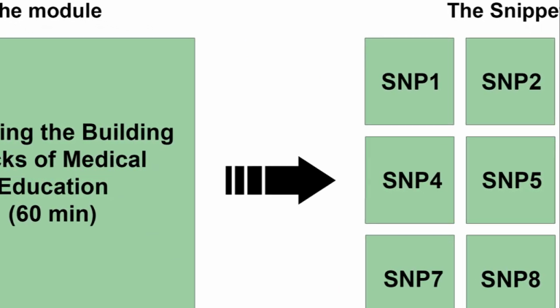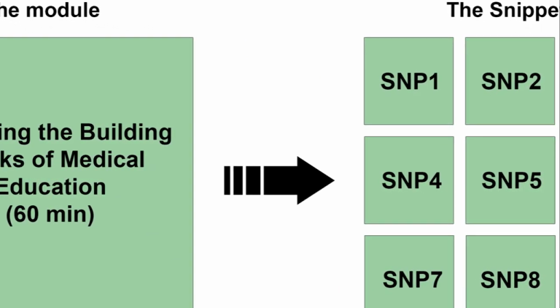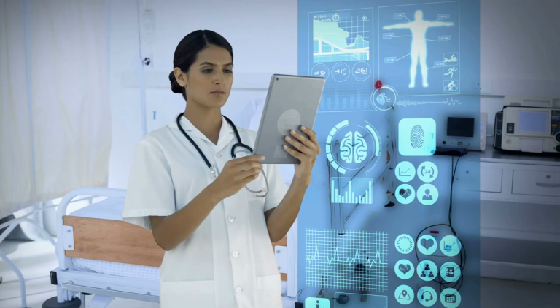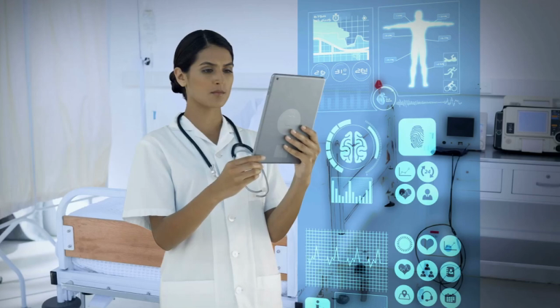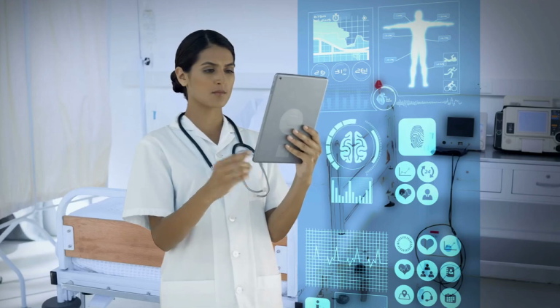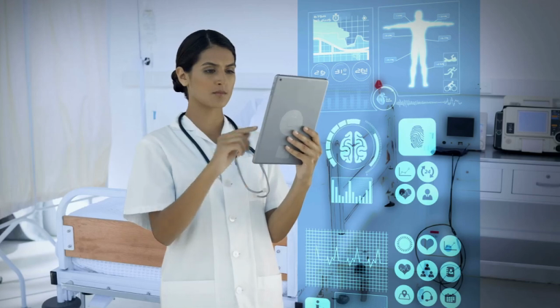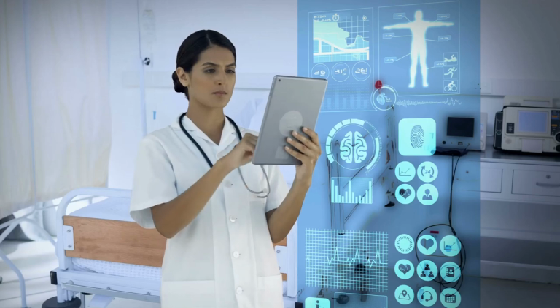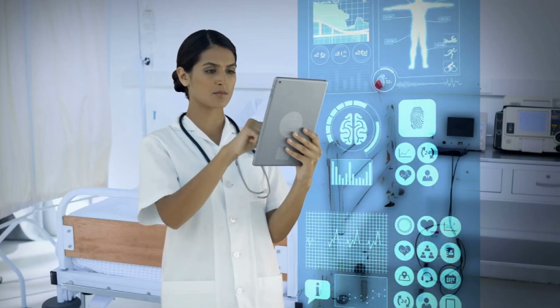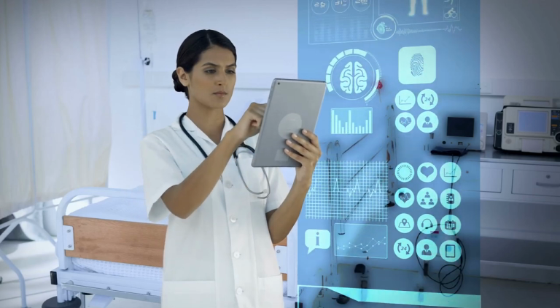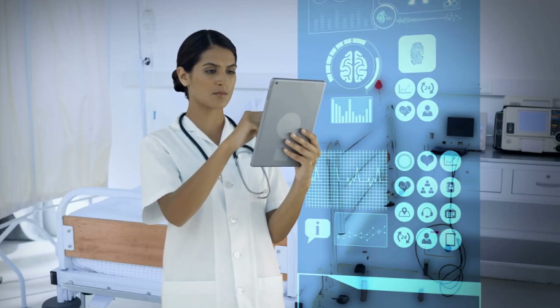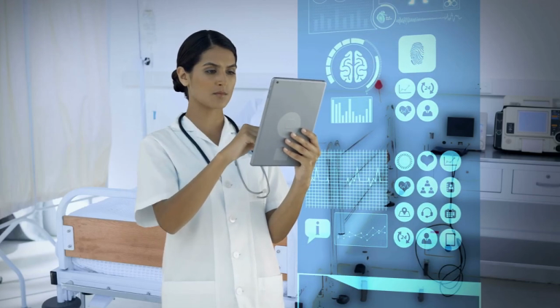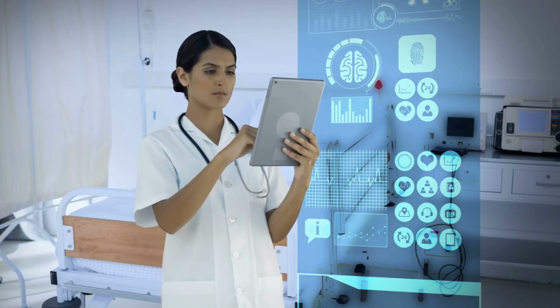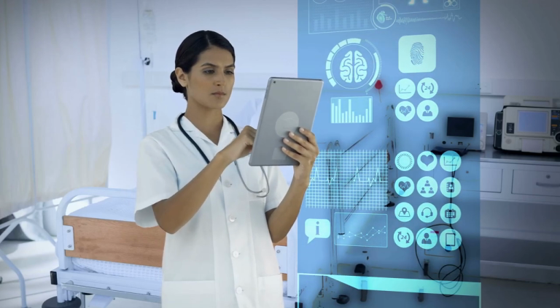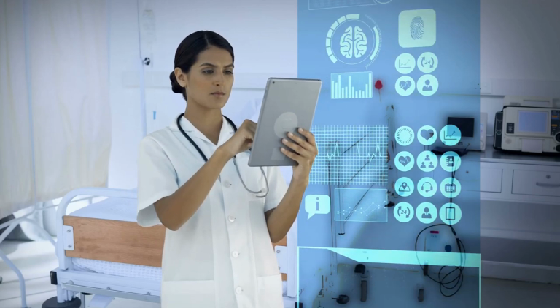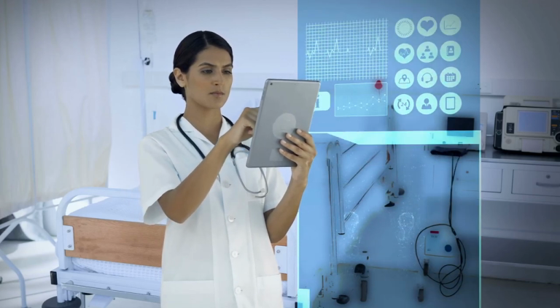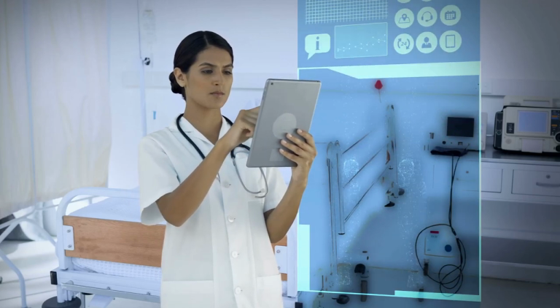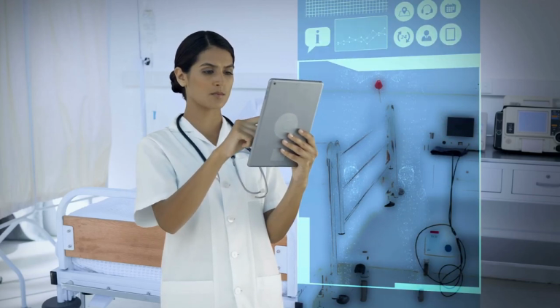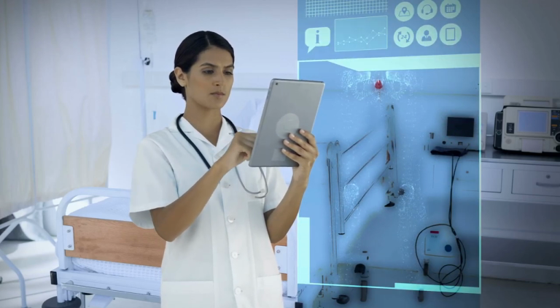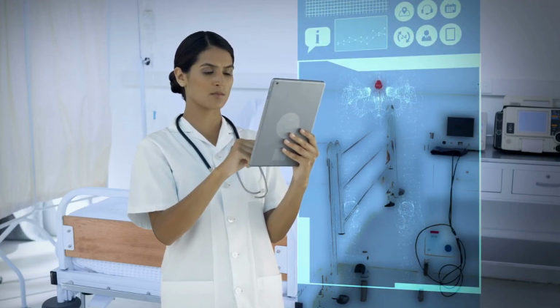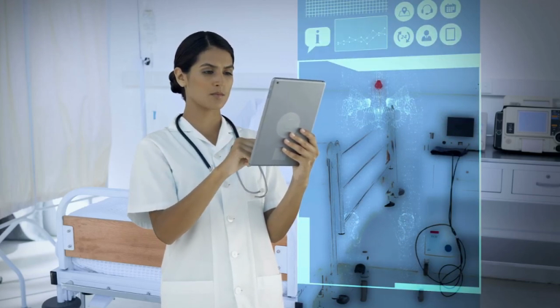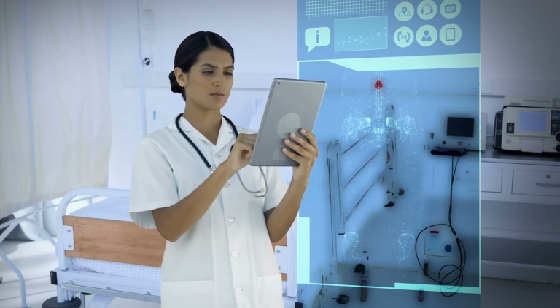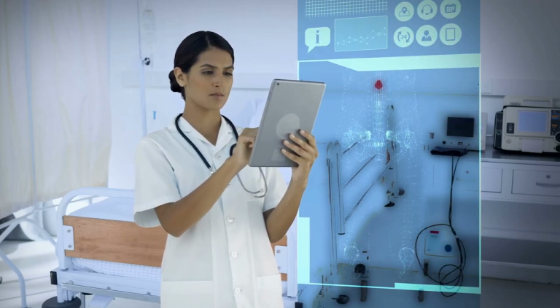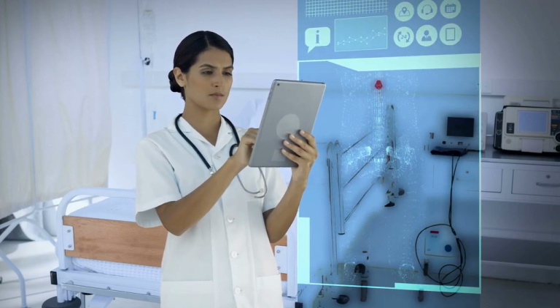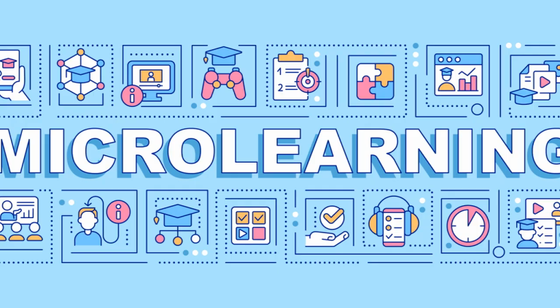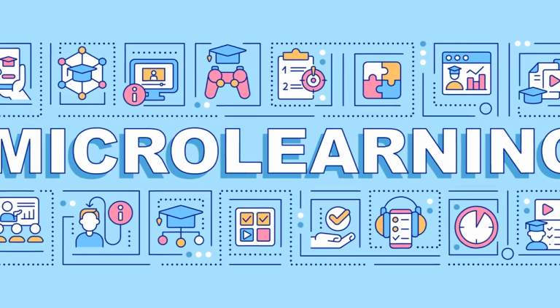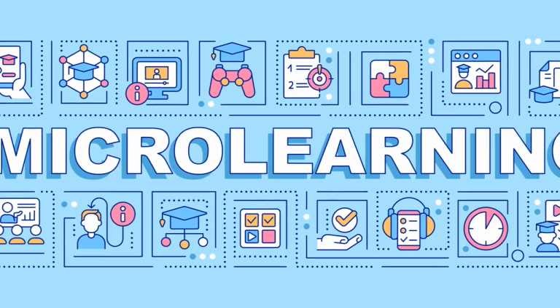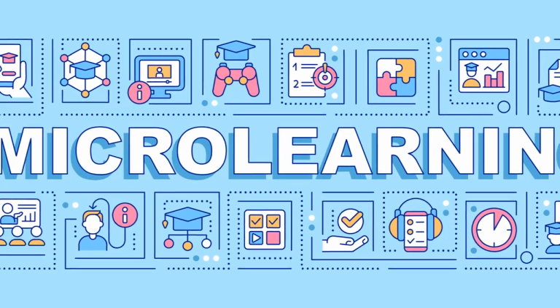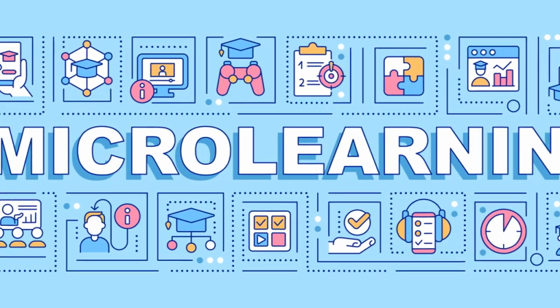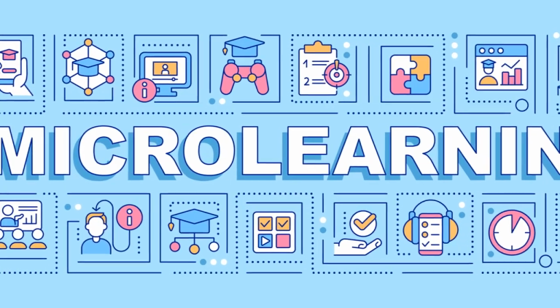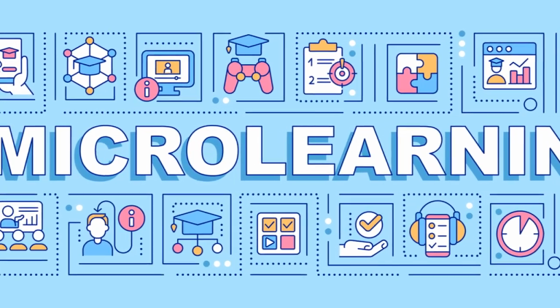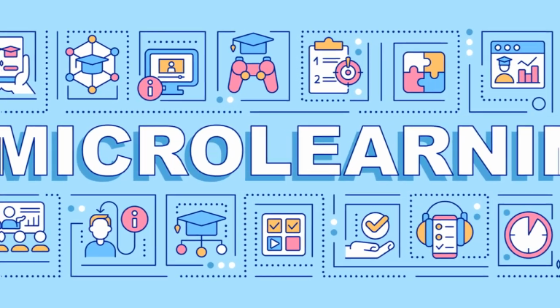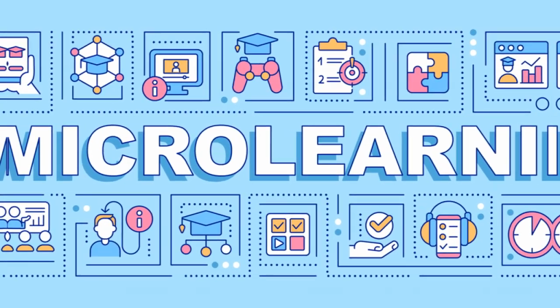It offers flexibility to access training anytime, anywhere, ensuring better knowledge acquisition.